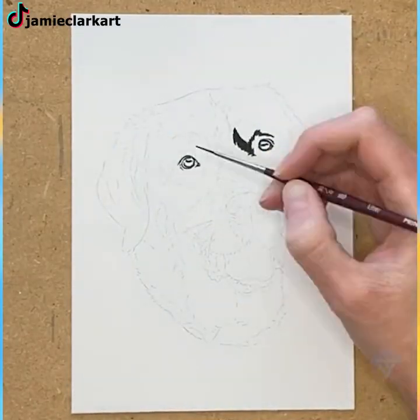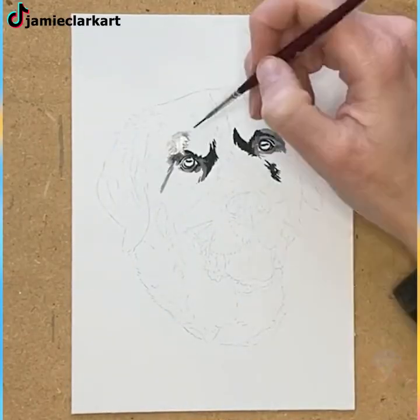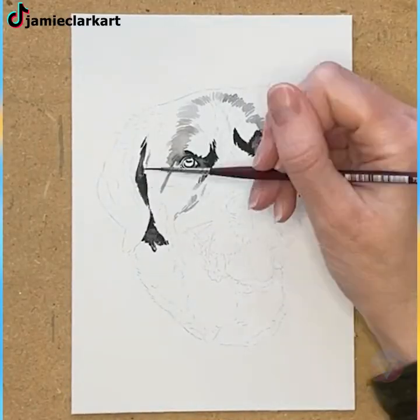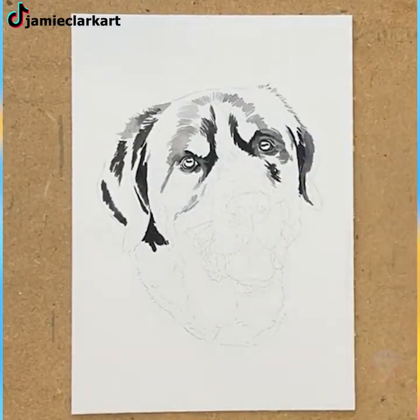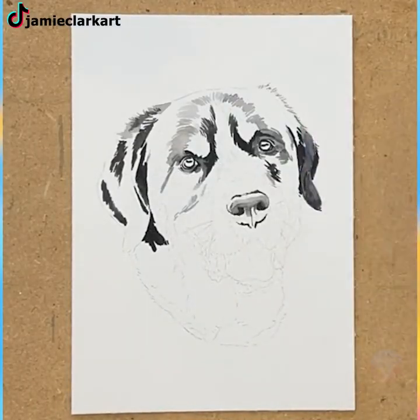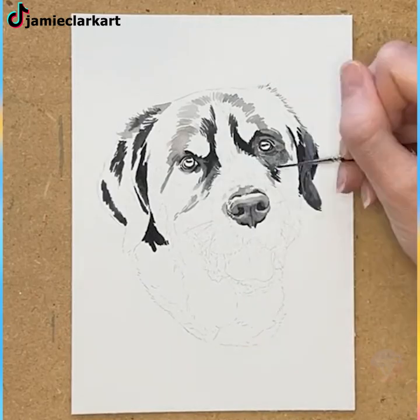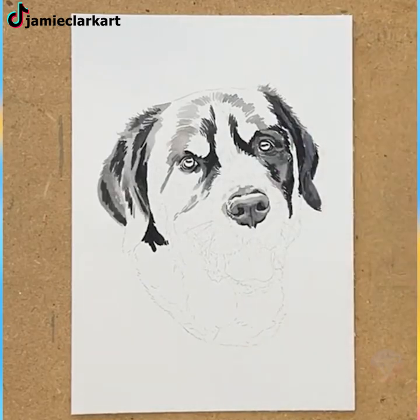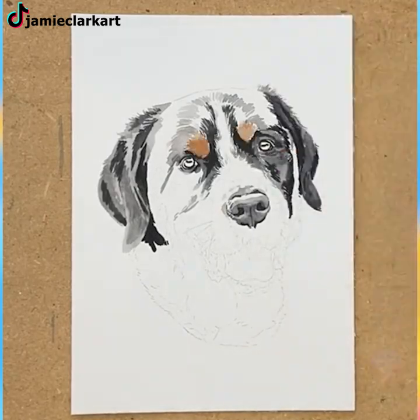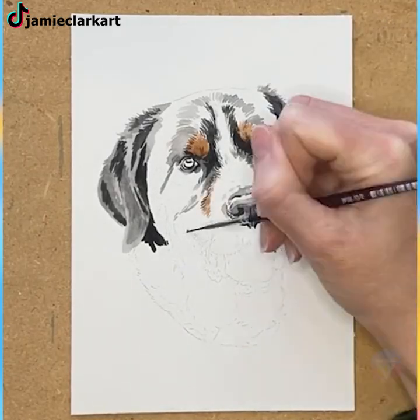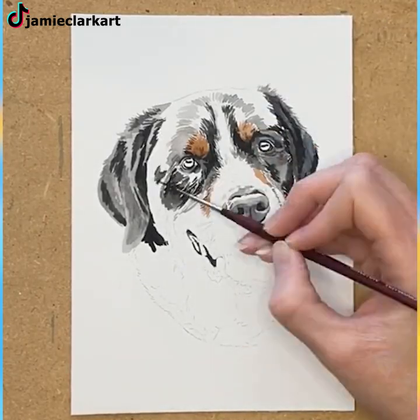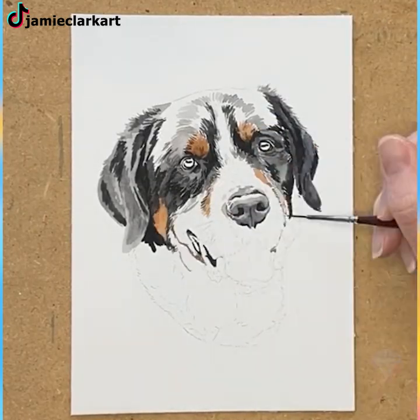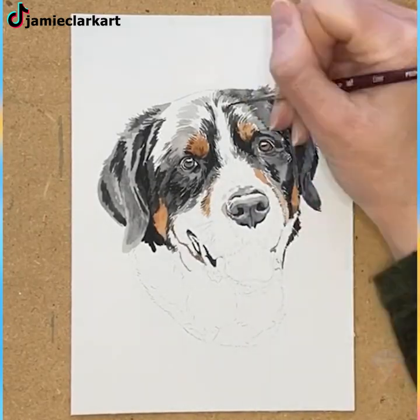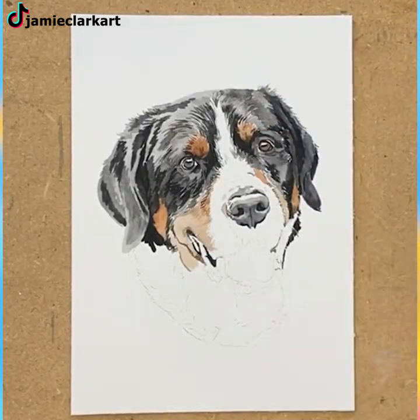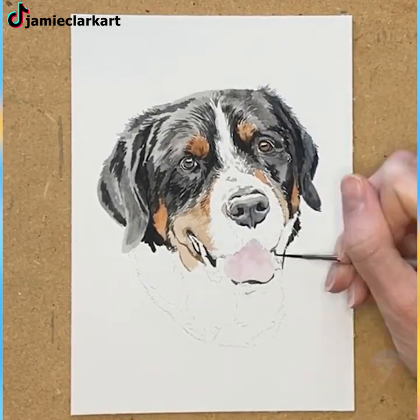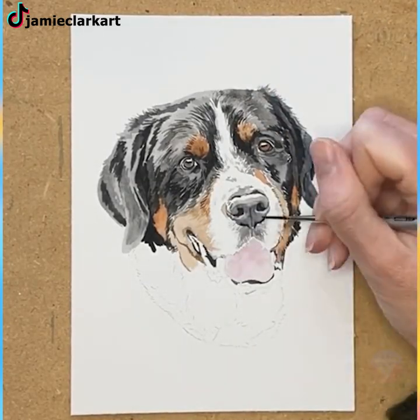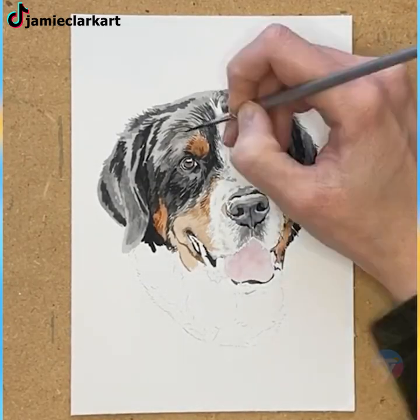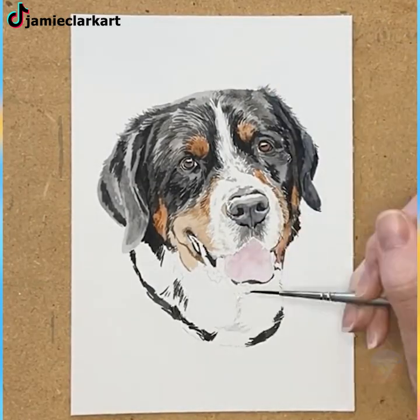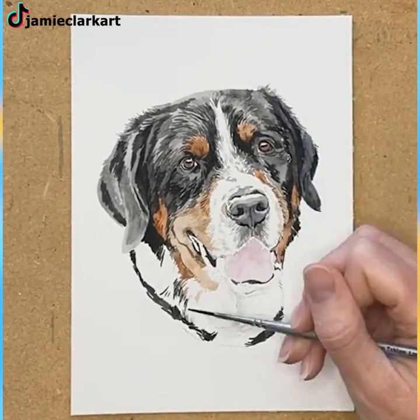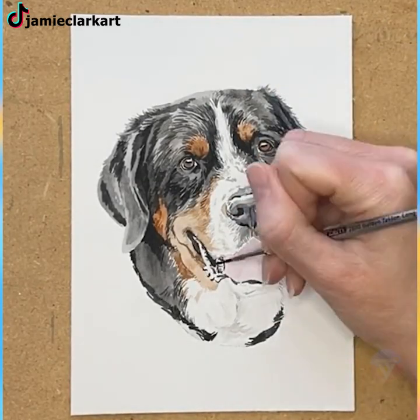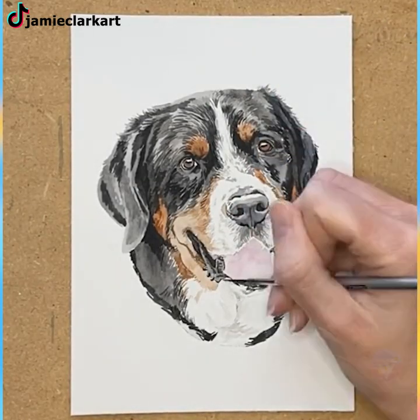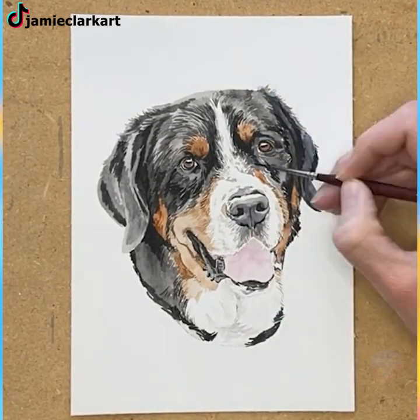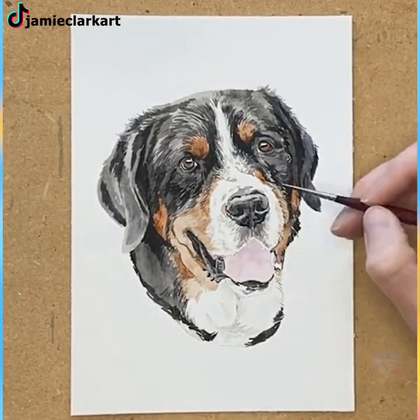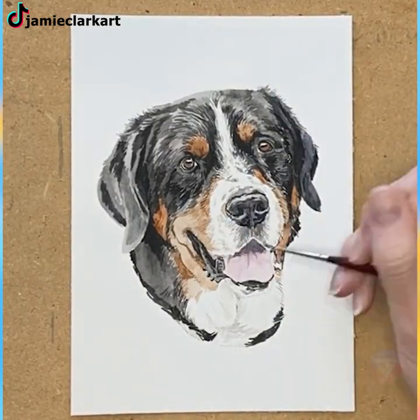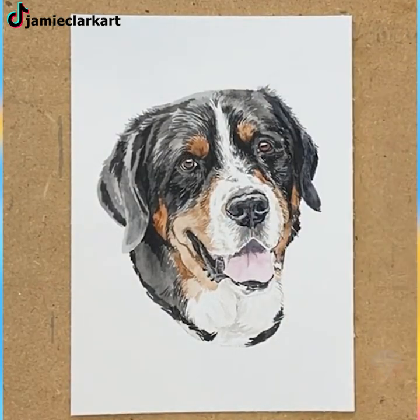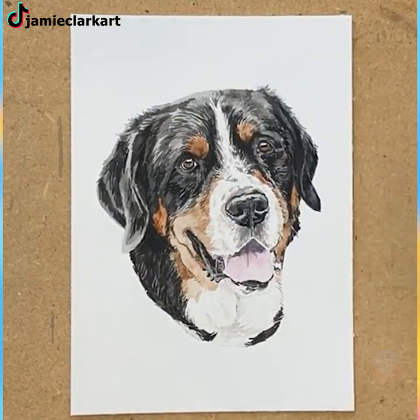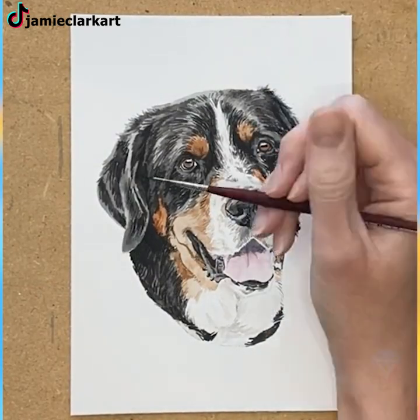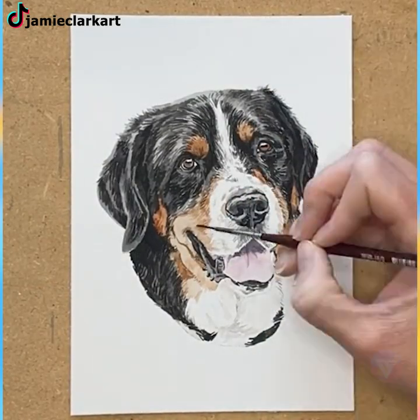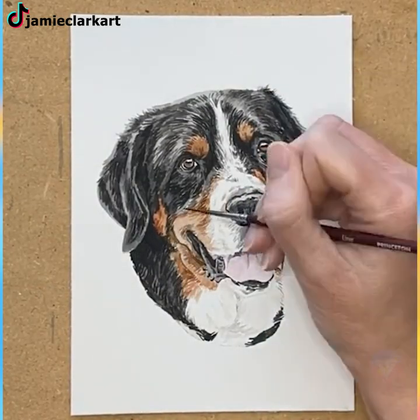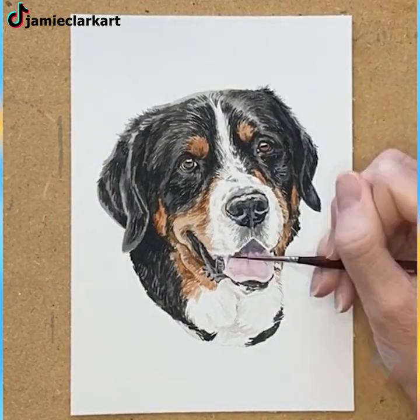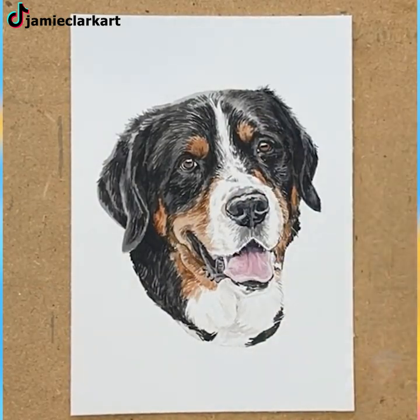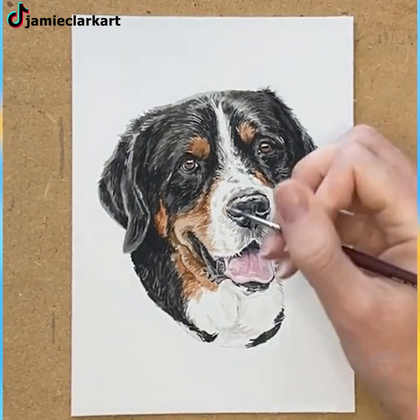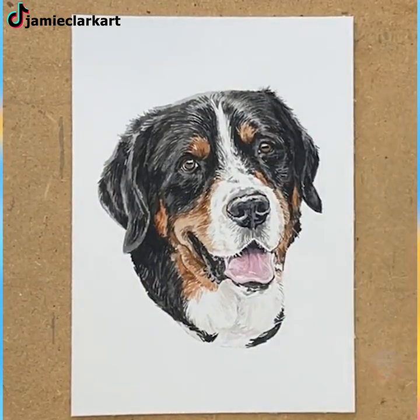The most realistic portrait of a puppy you'll see today is here. Tell us, isn't he lovely?